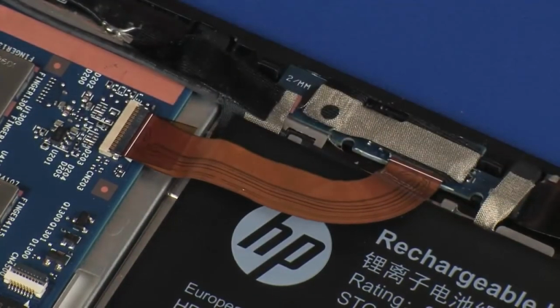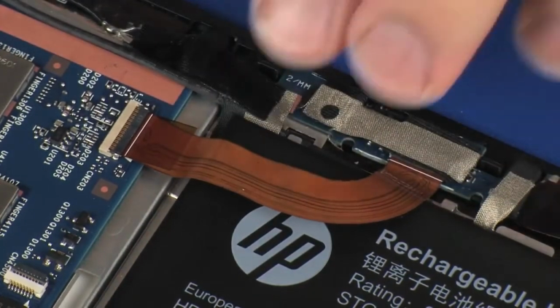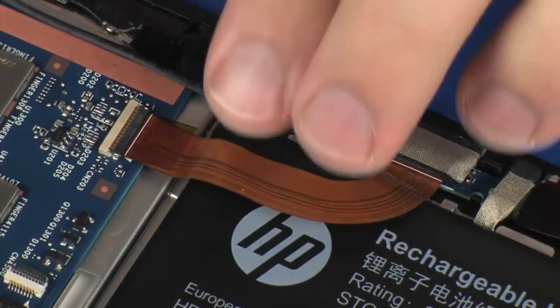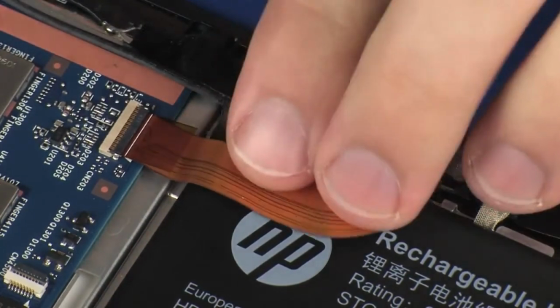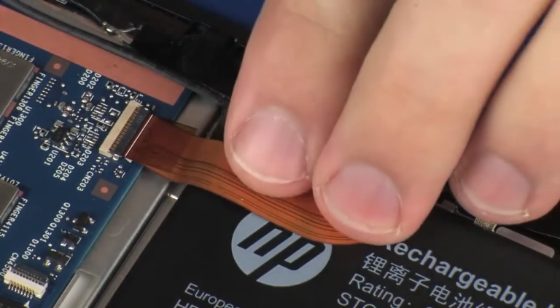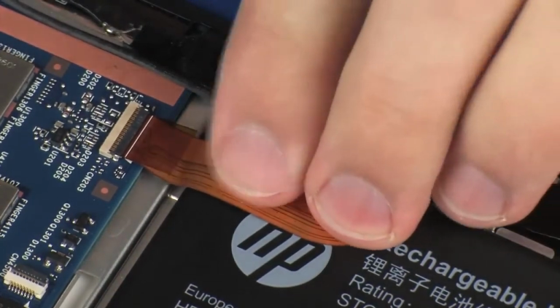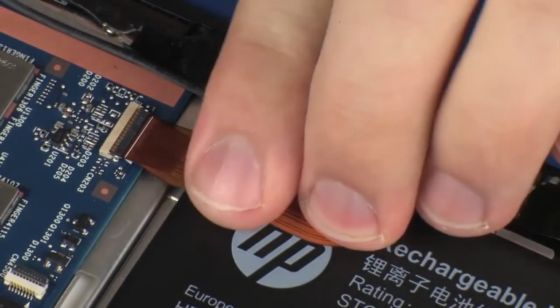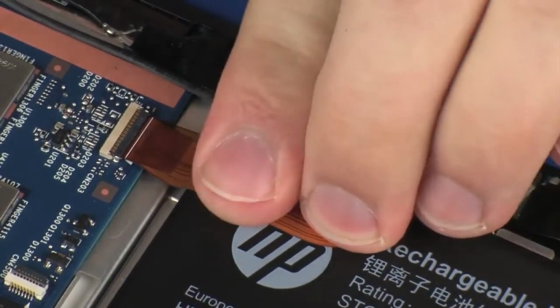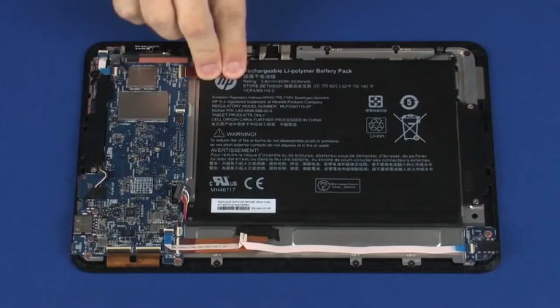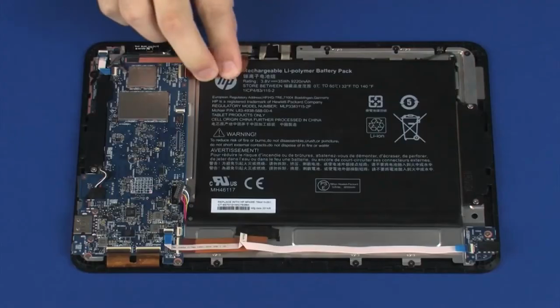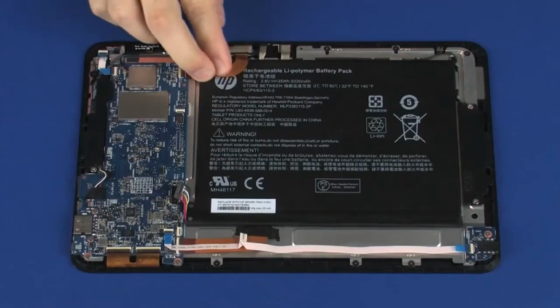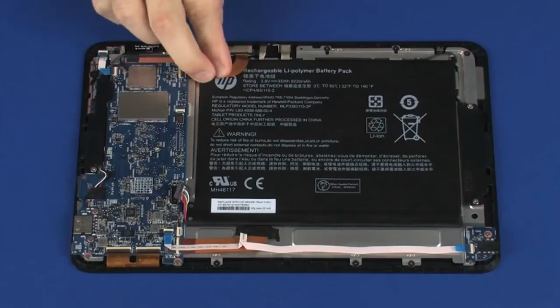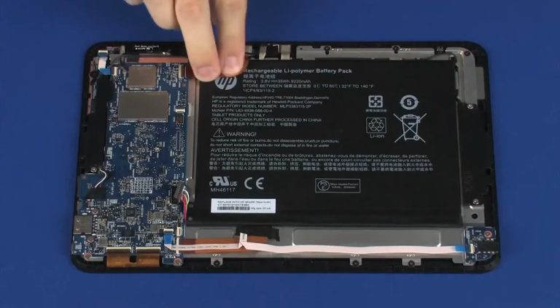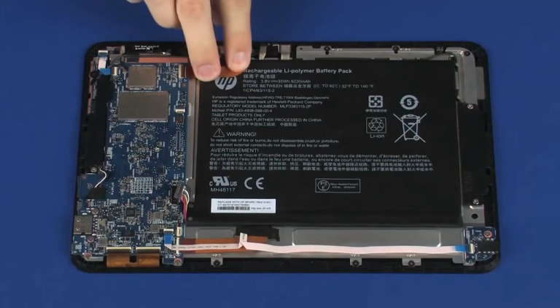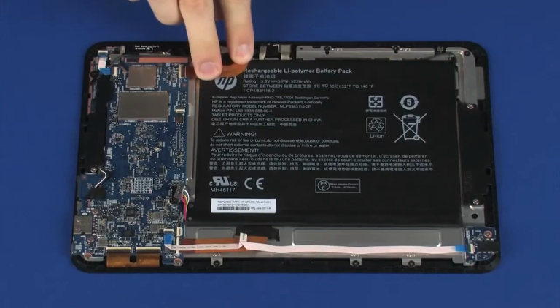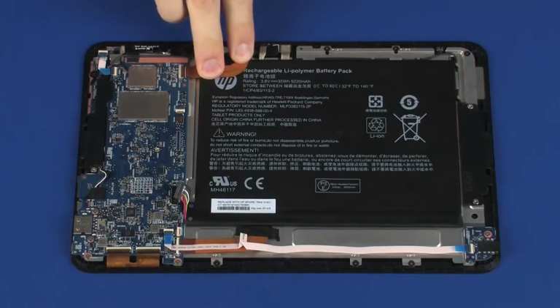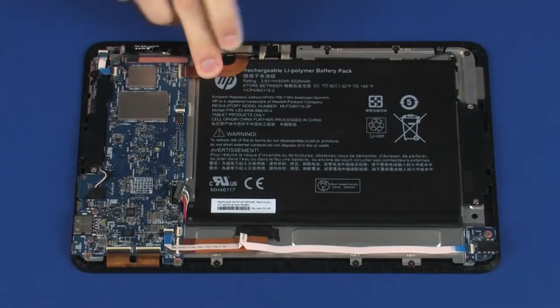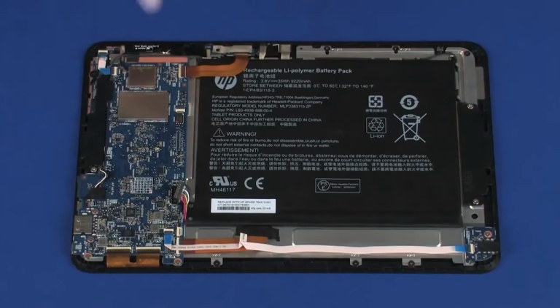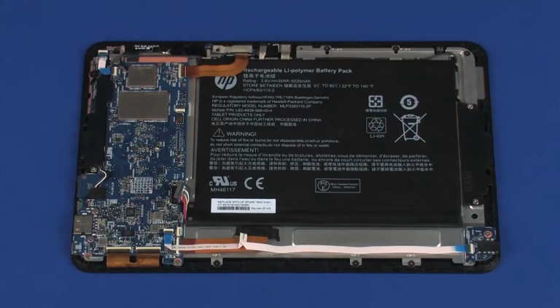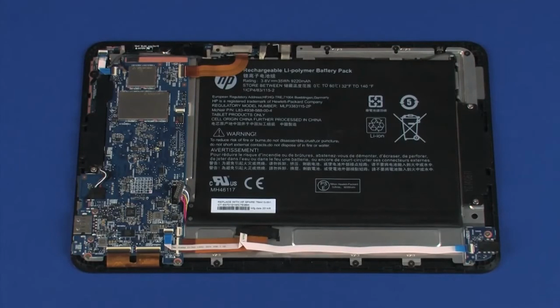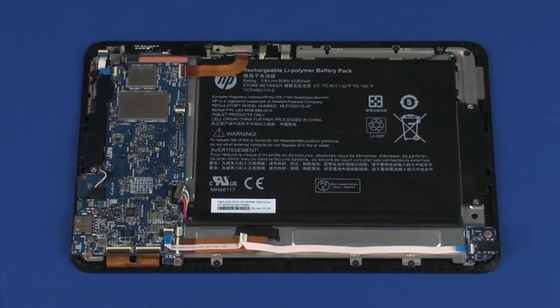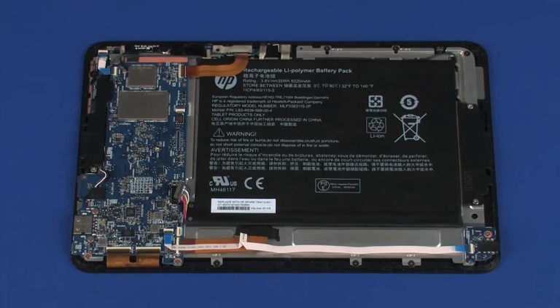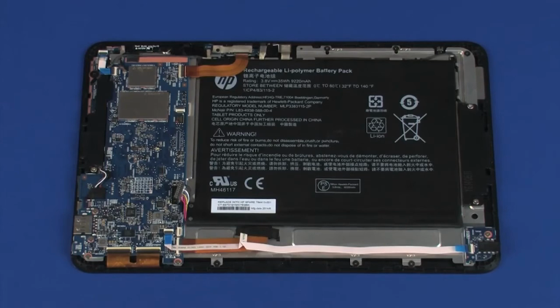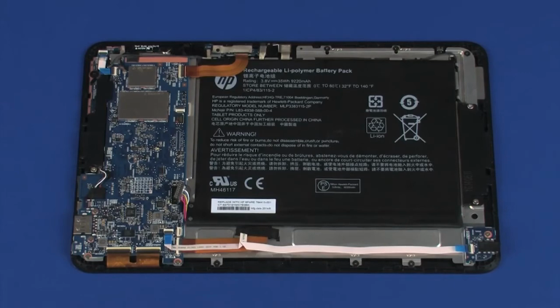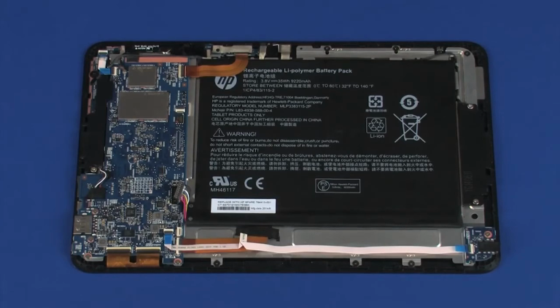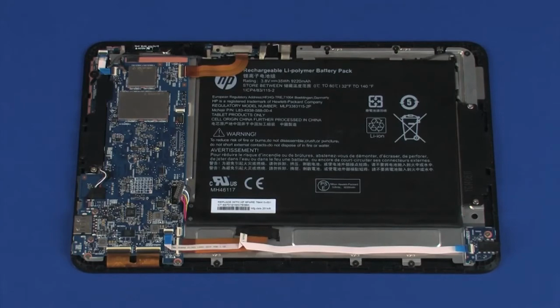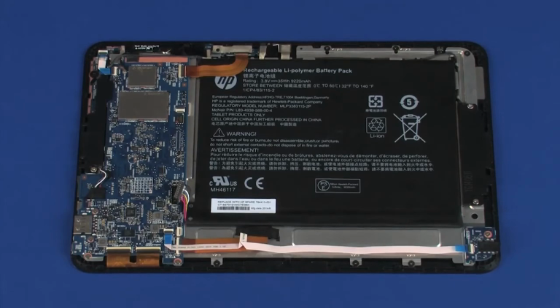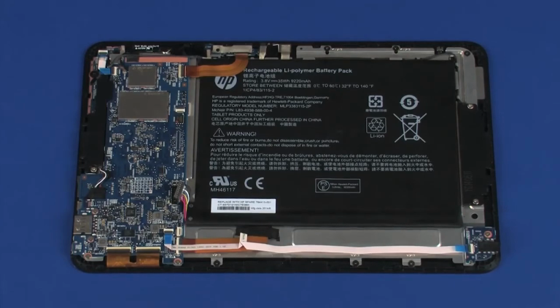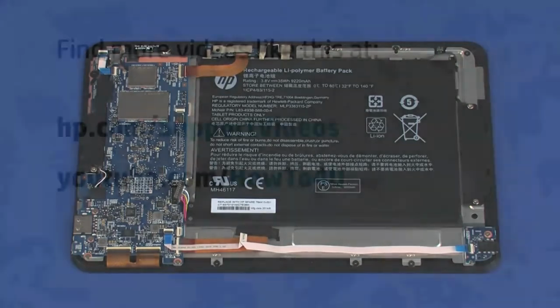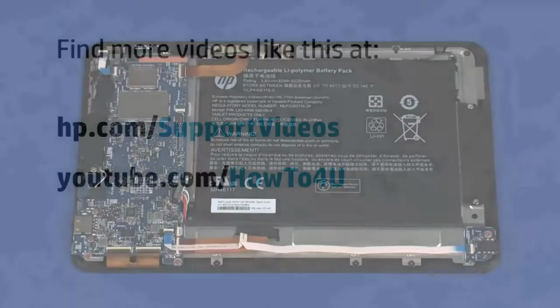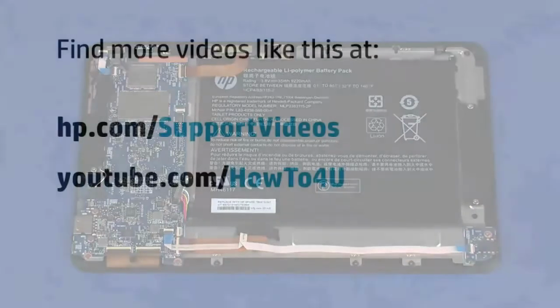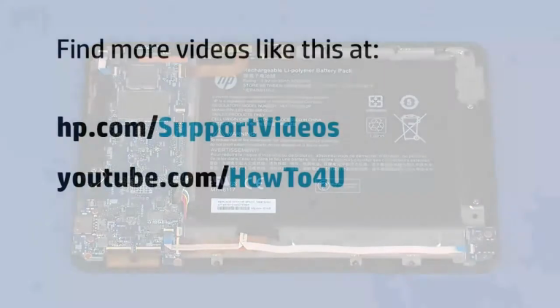Apply pressure to the length of the webcam ribbon cable to adhere it to the battery.